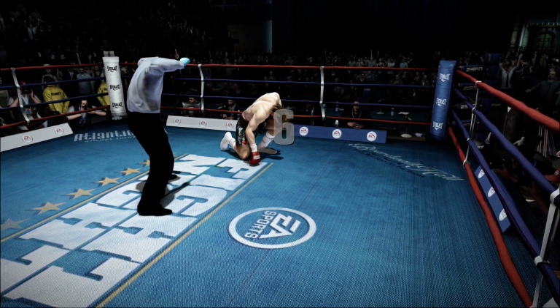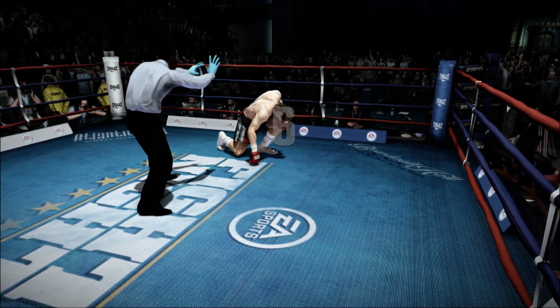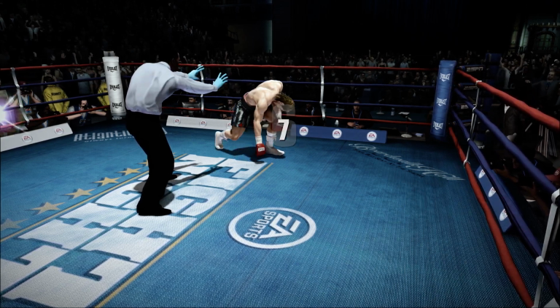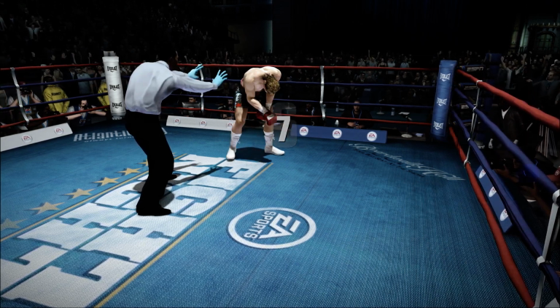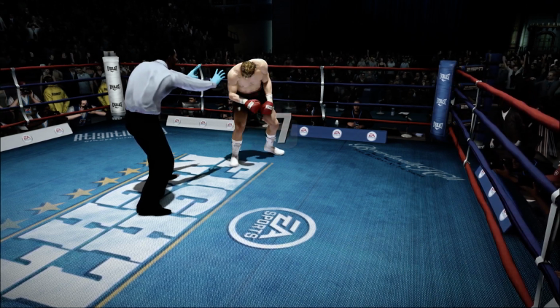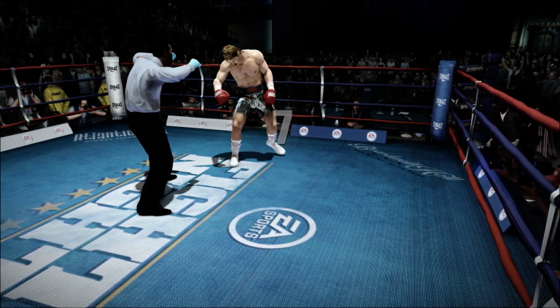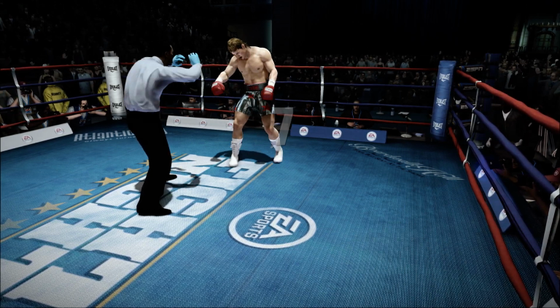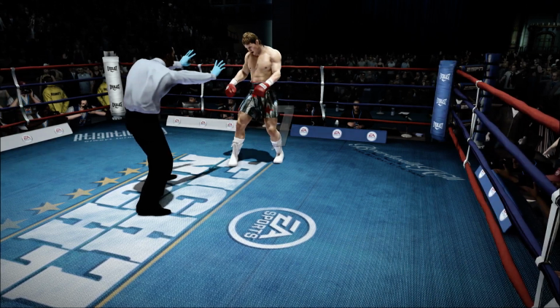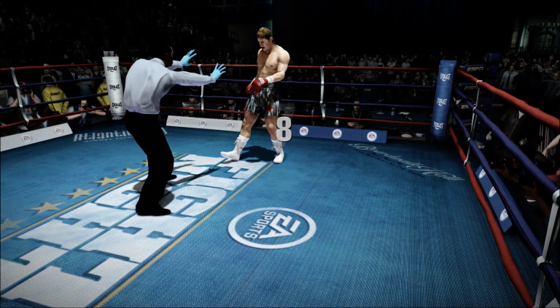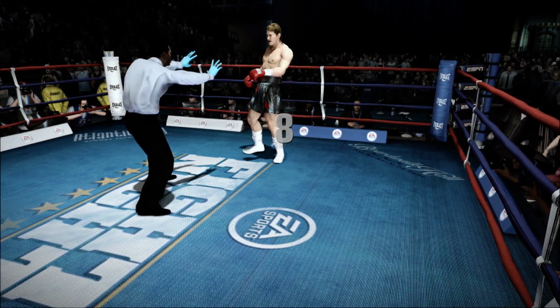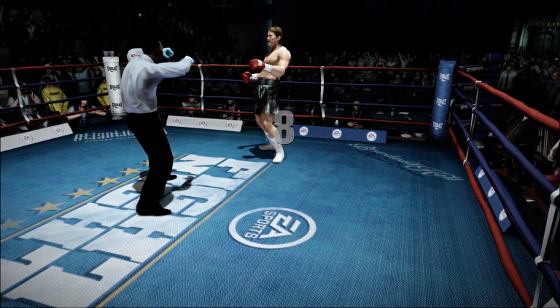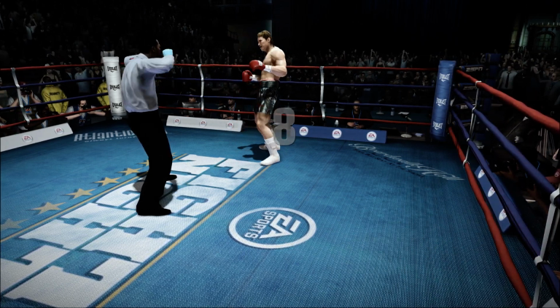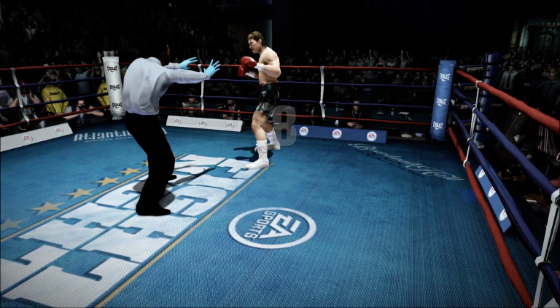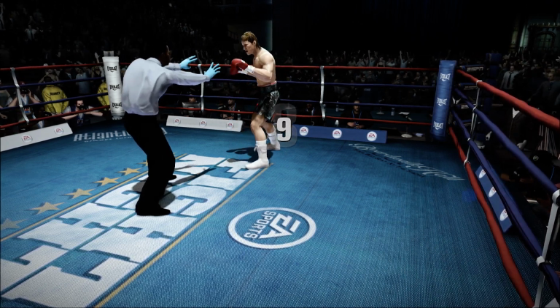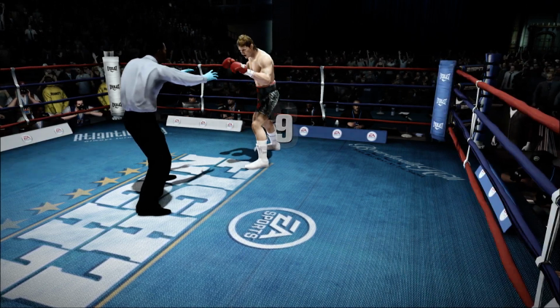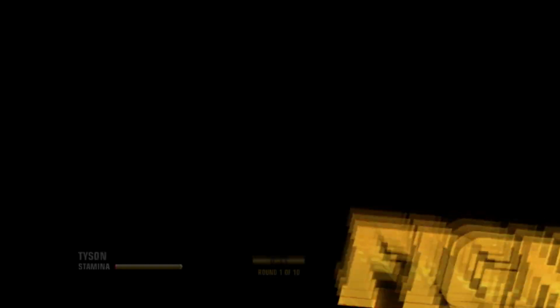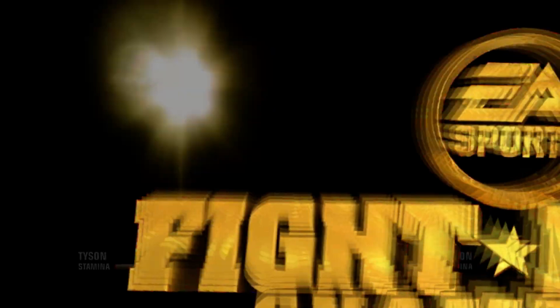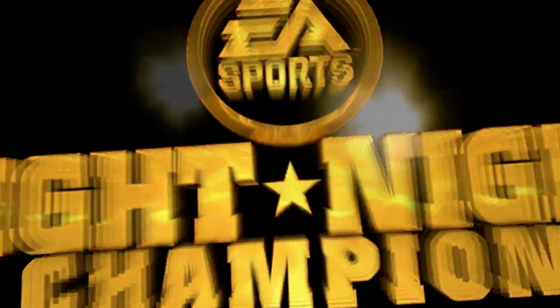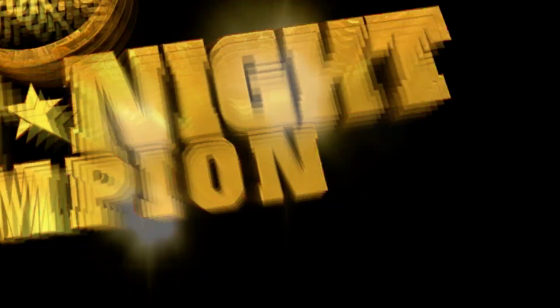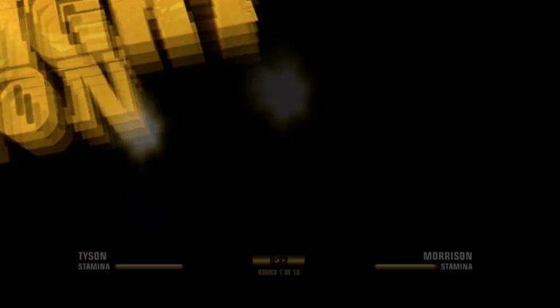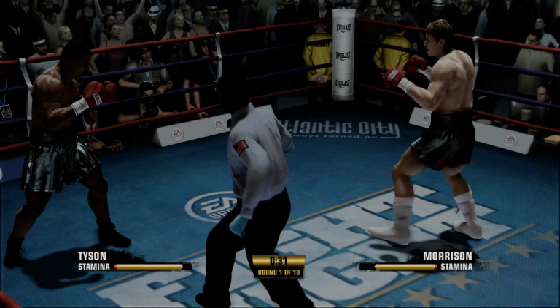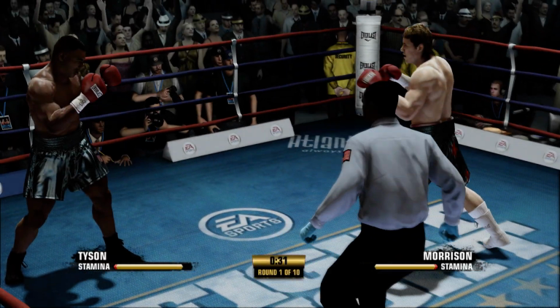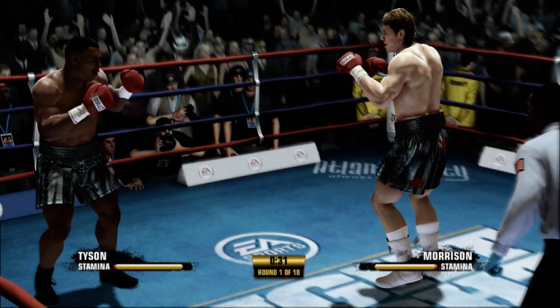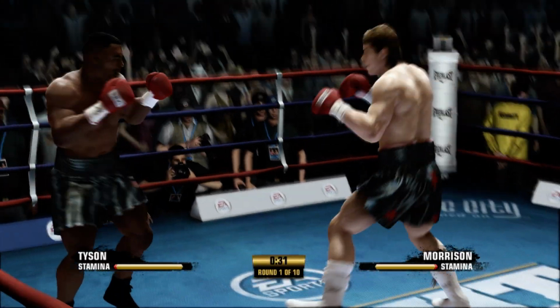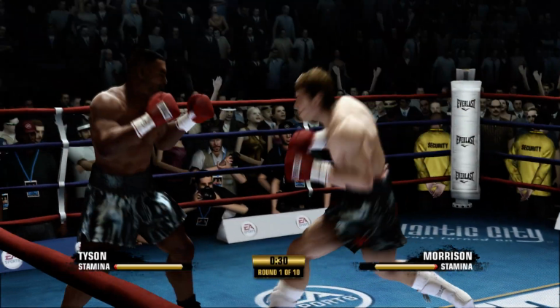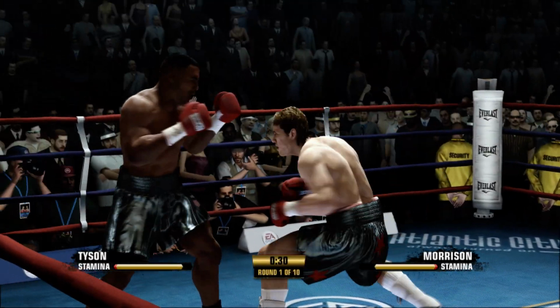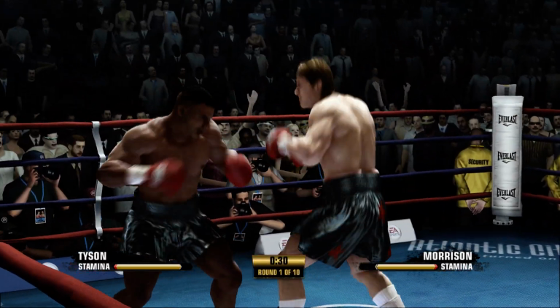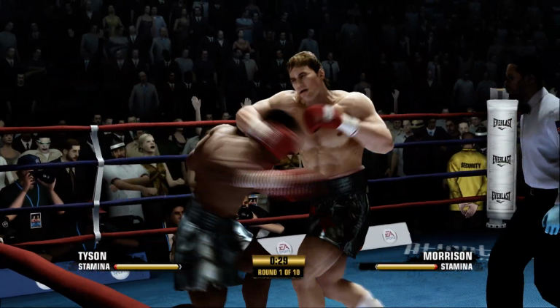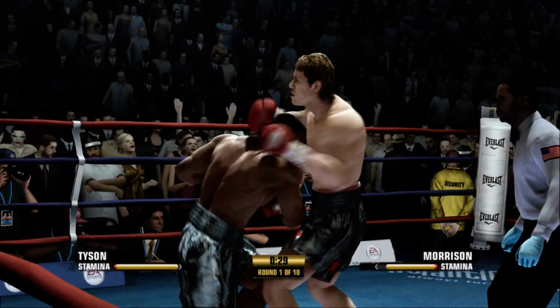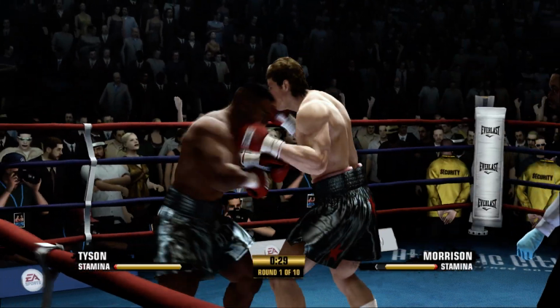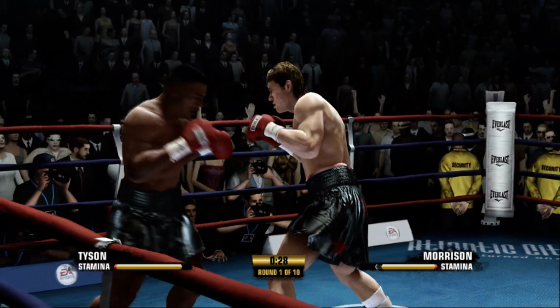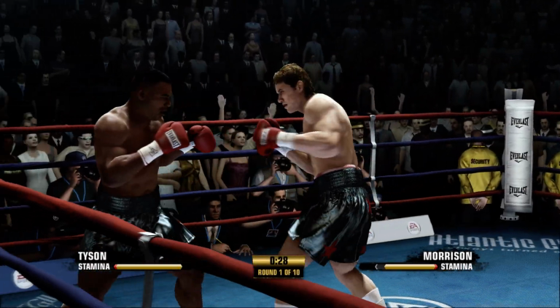He goes down again. The question is, can he rise up and continue on? Three, four, five, six, seven, eight, nine. Morrison's getting back up to his feet after being knocked down.